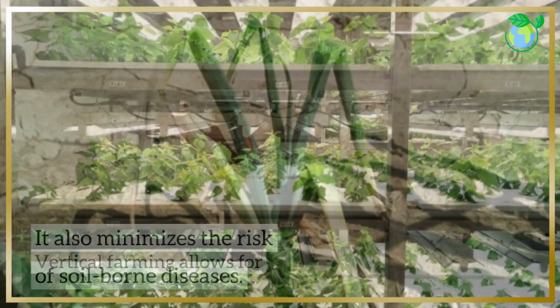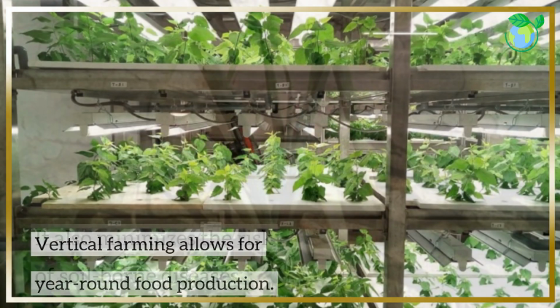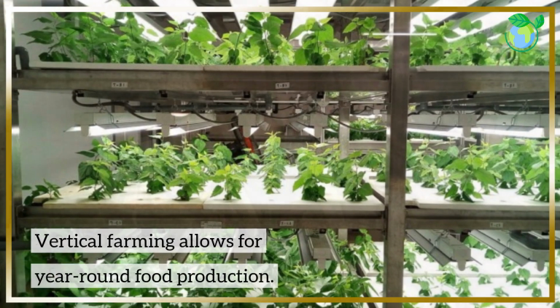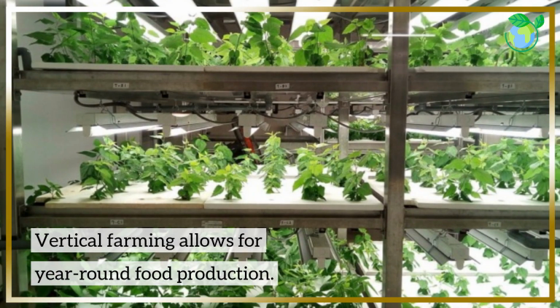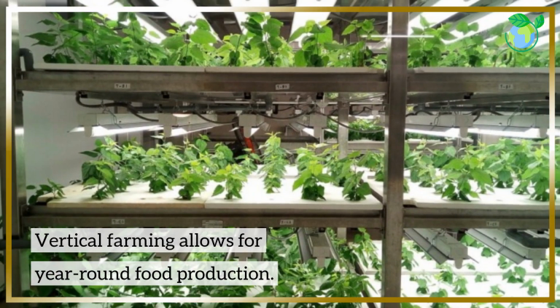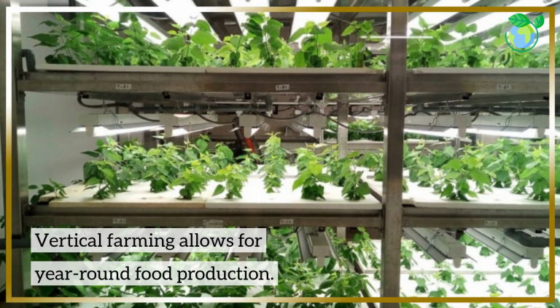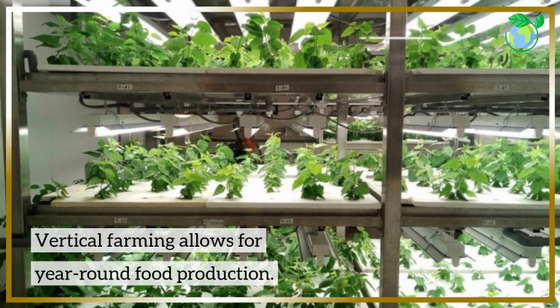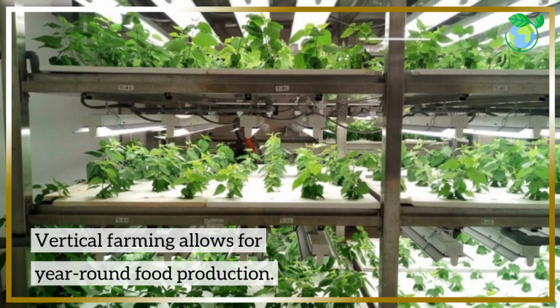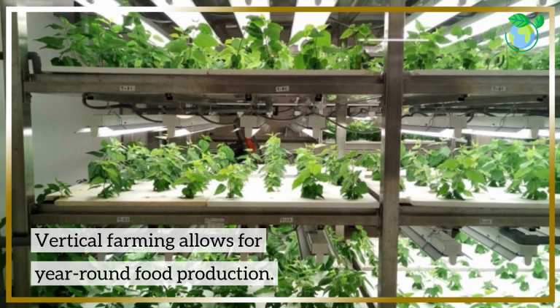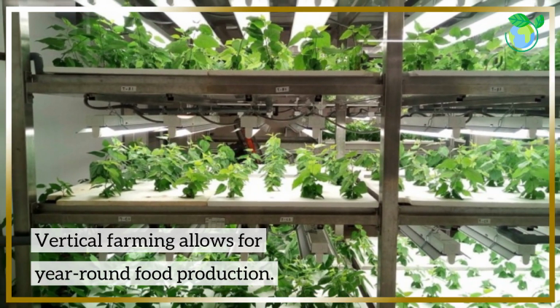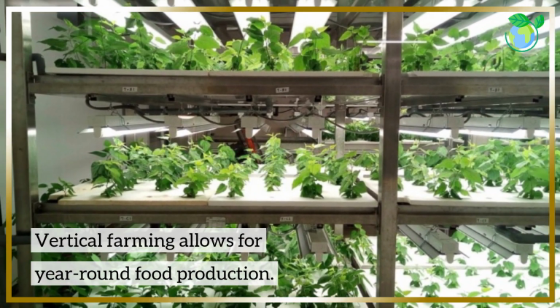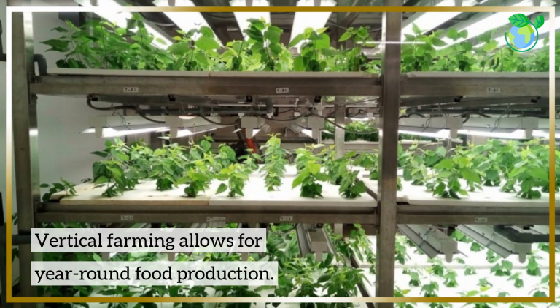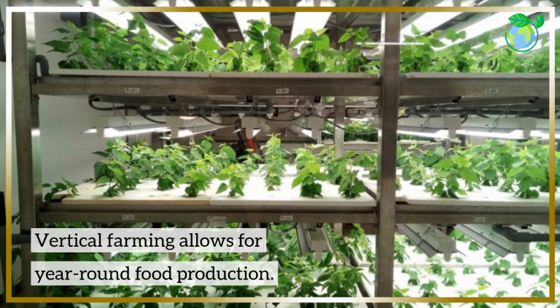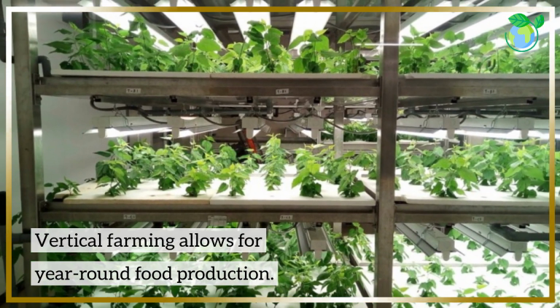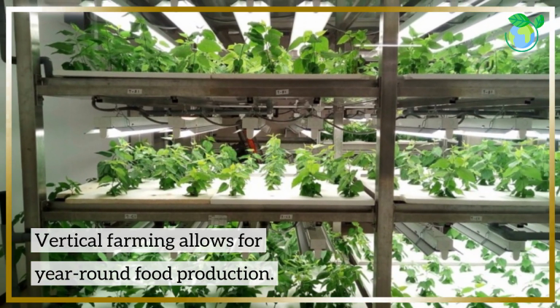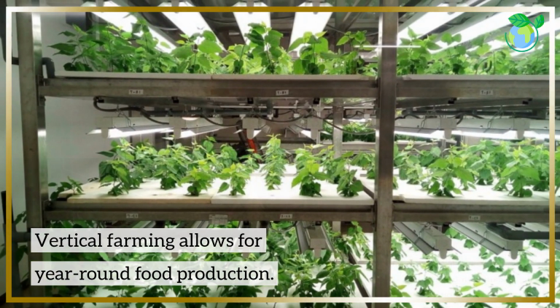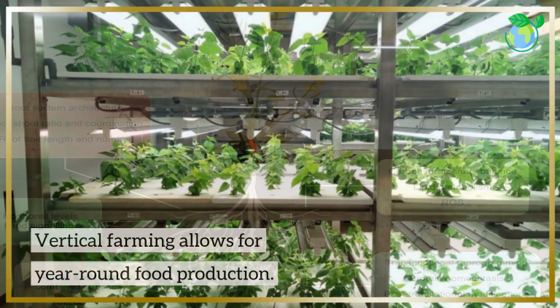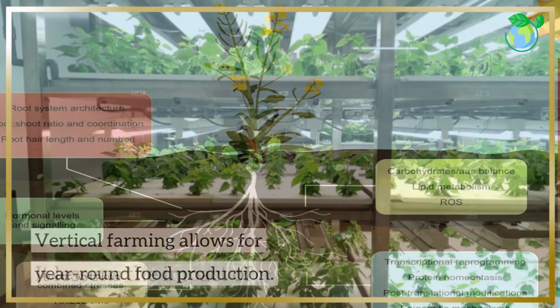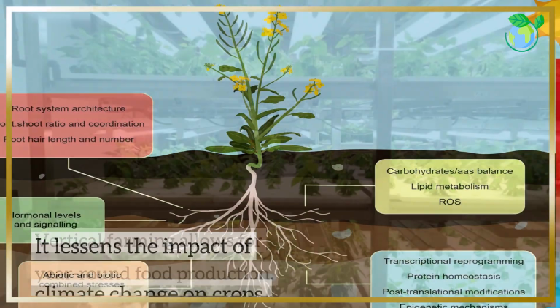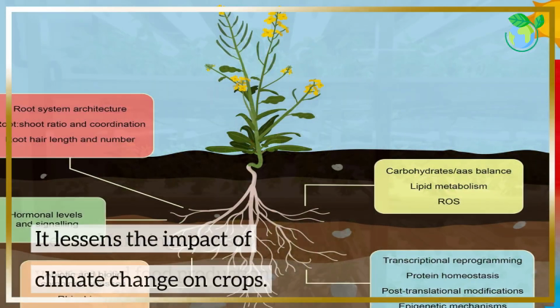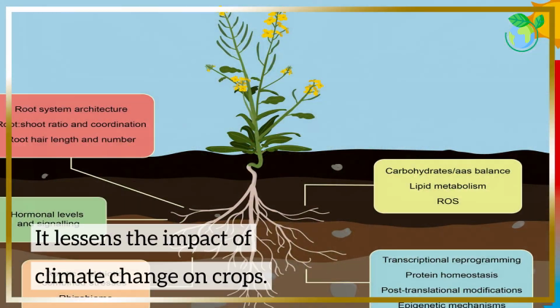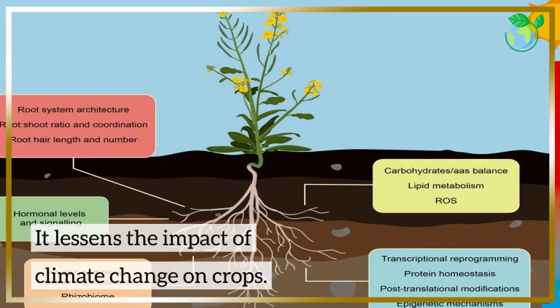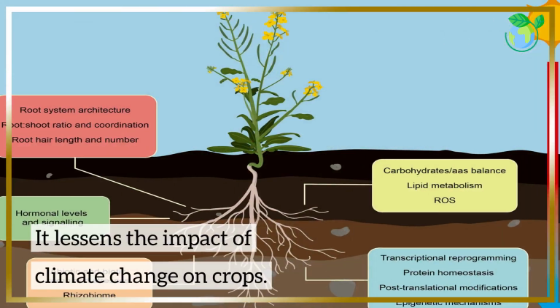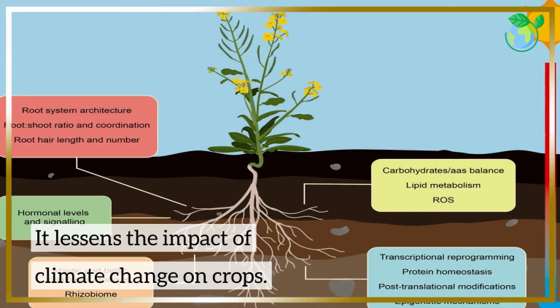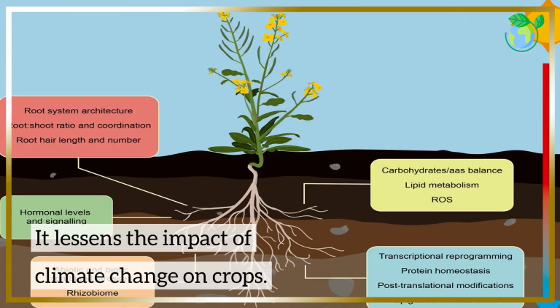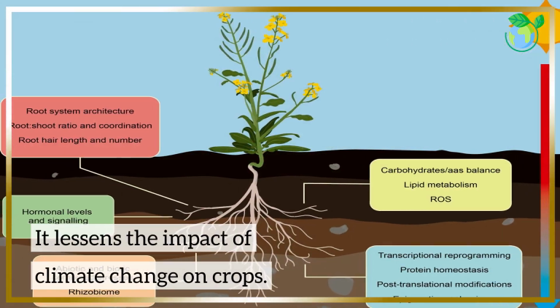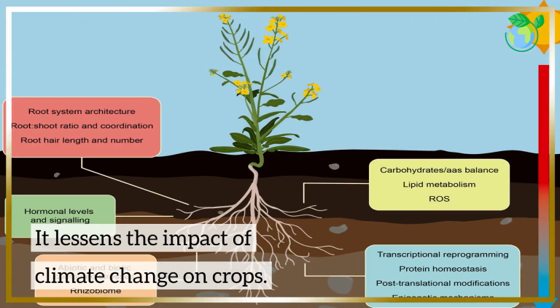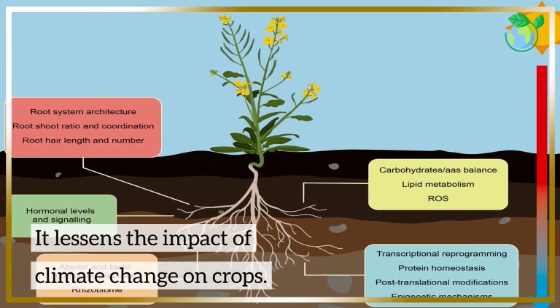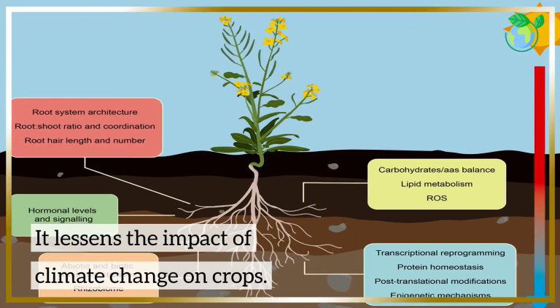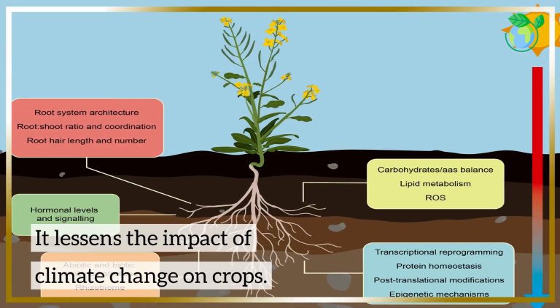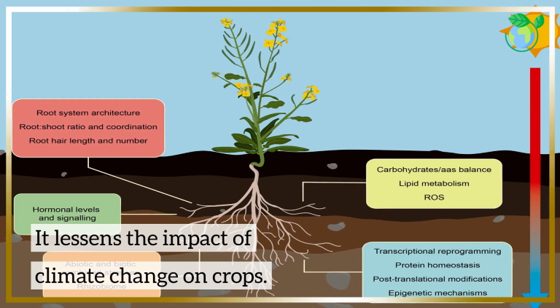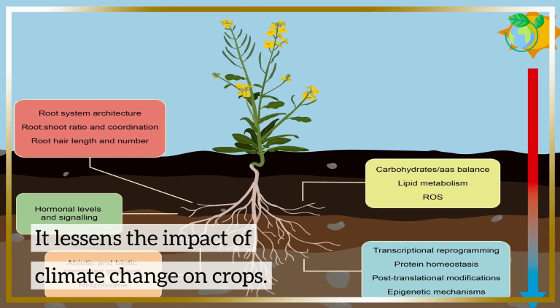Vertical farming allows for year-round food production and lessens the impact of climate change on crops.